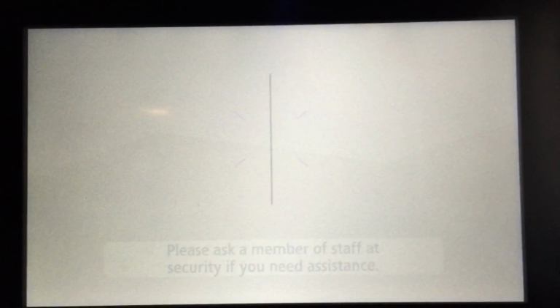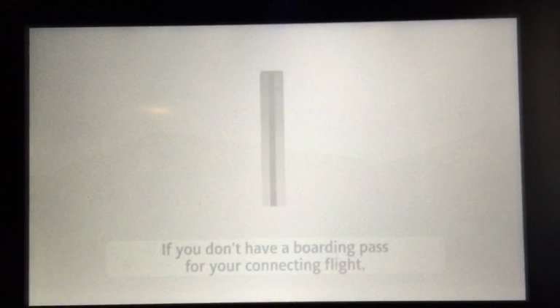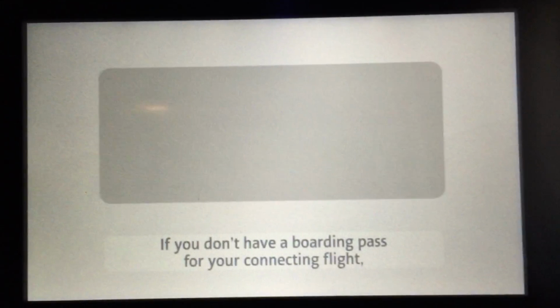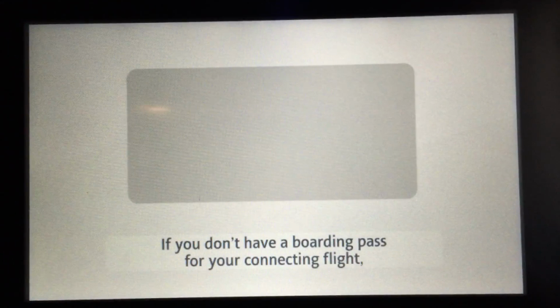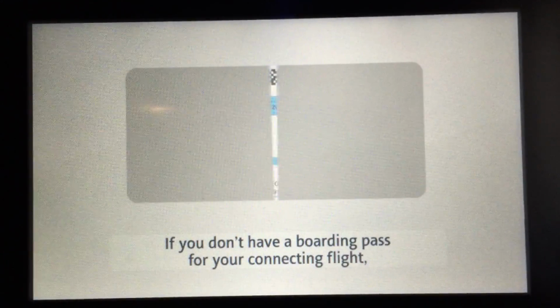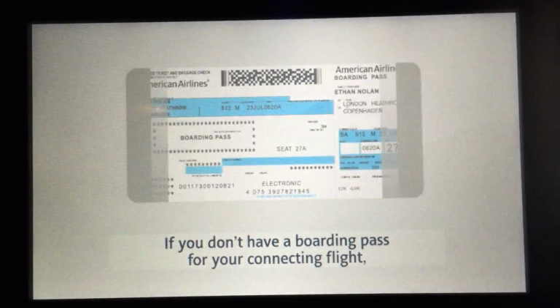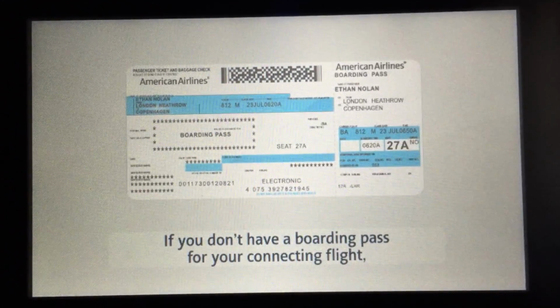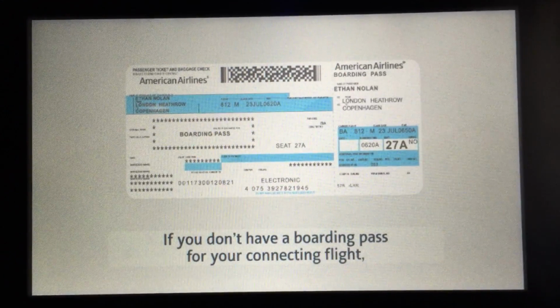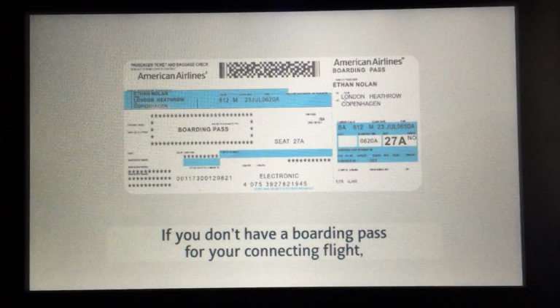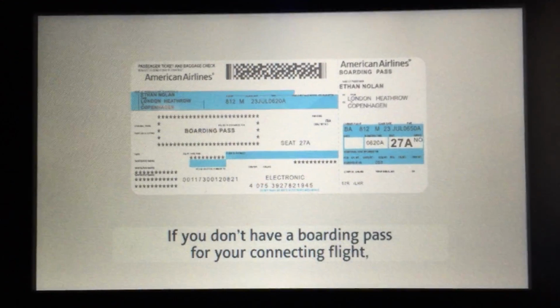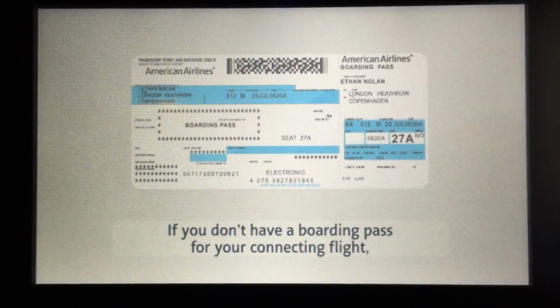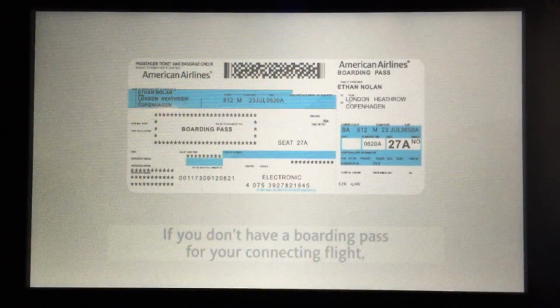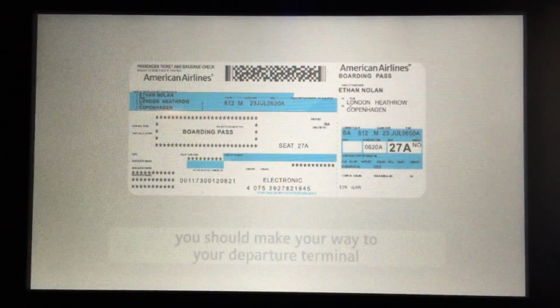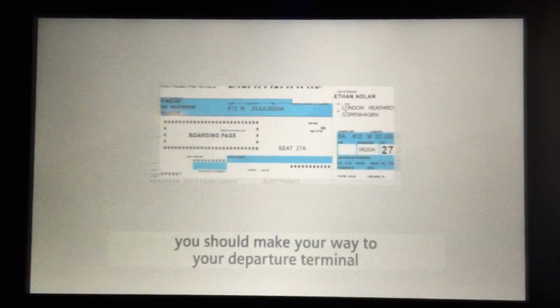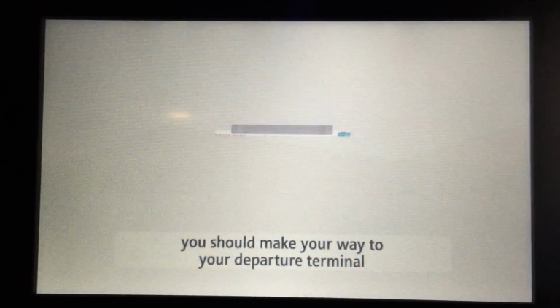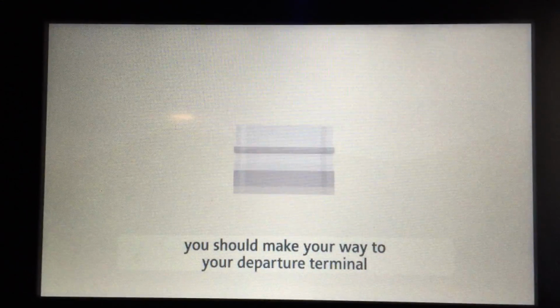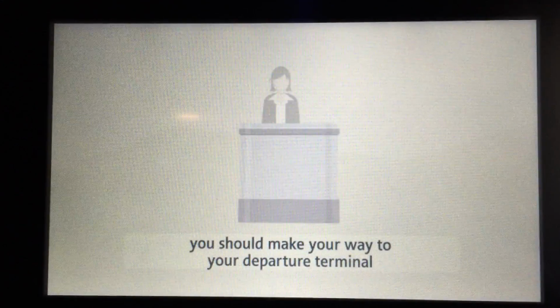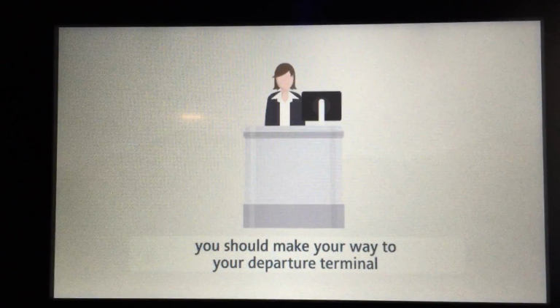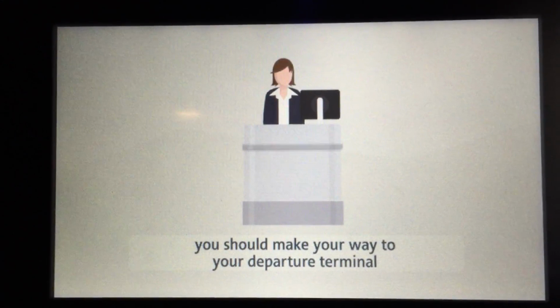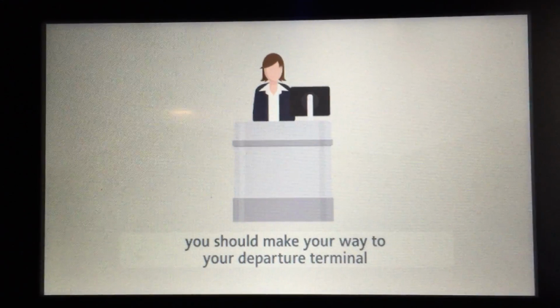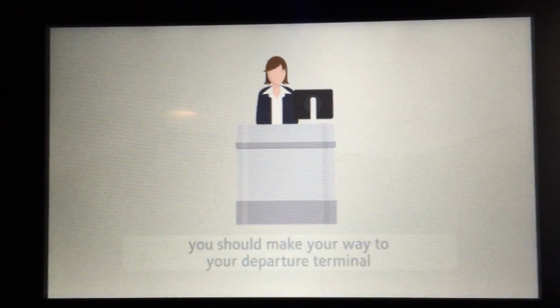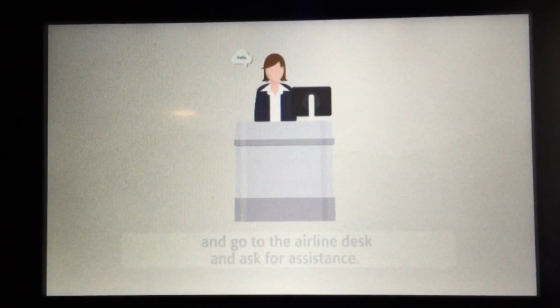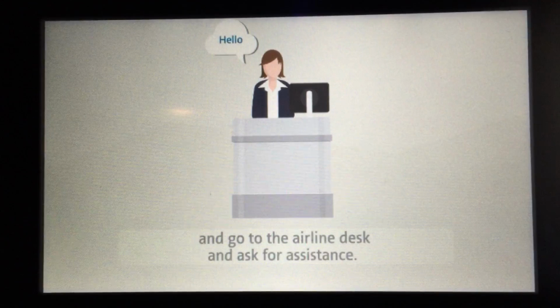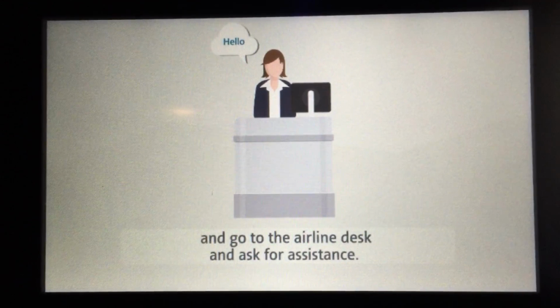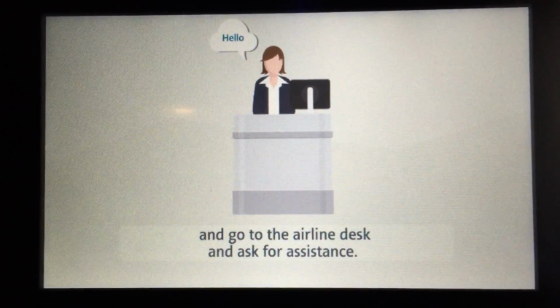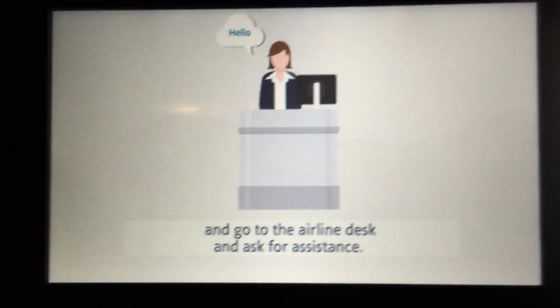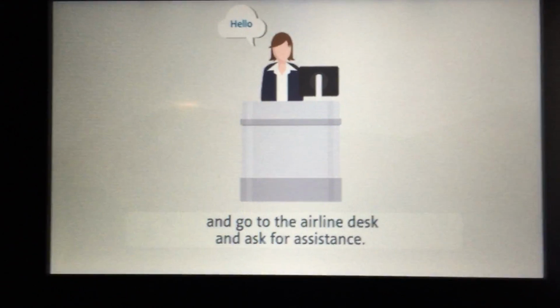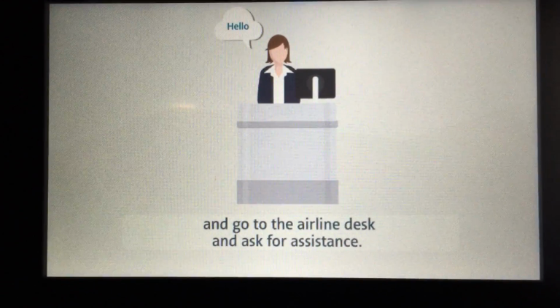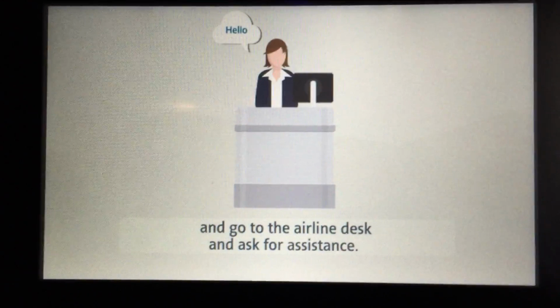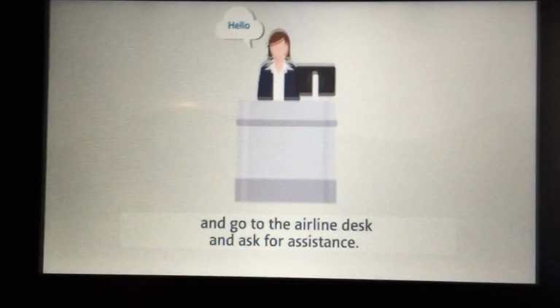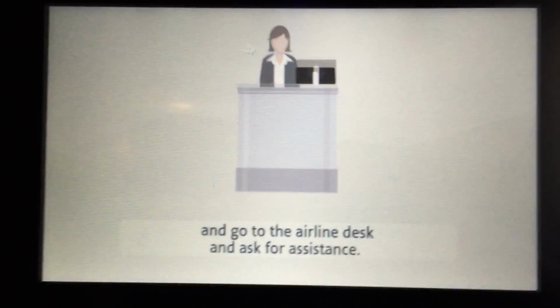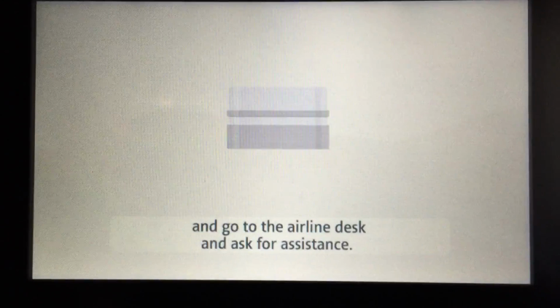If you don't have a boarding pass for your connecting flight, you should make your way to your departure terminal and go to the airline desk and ask for assistance.